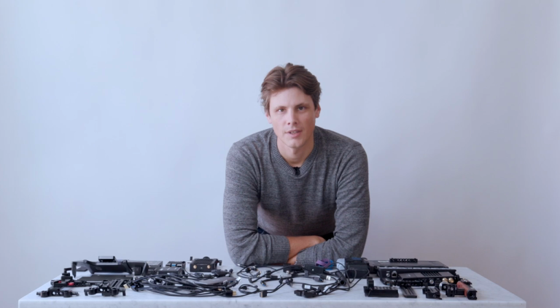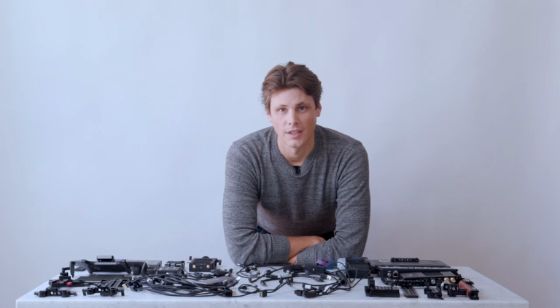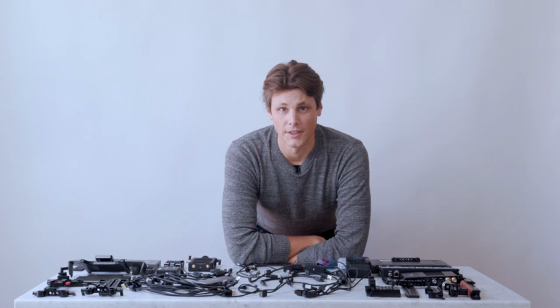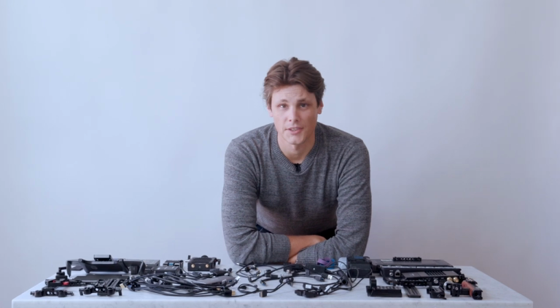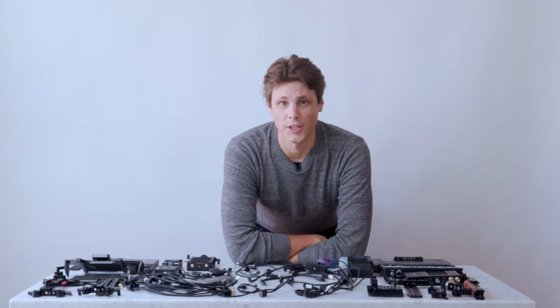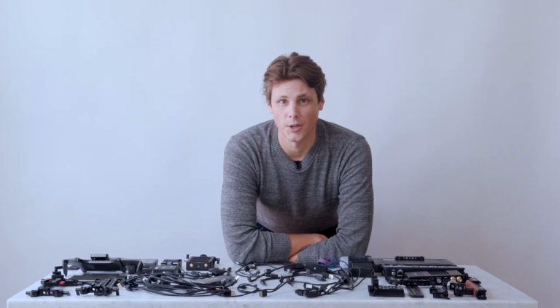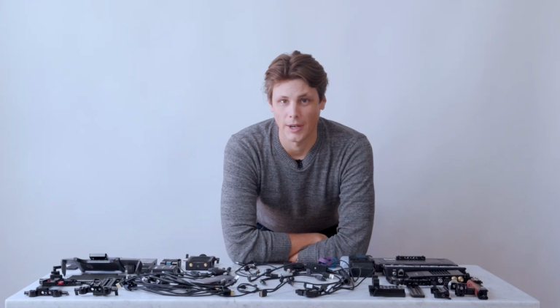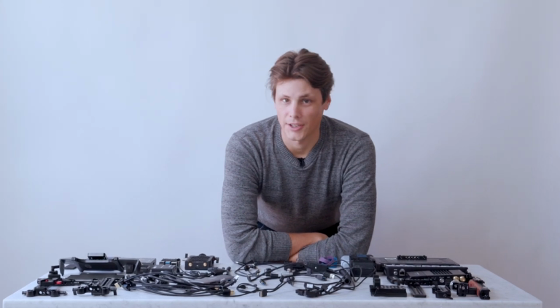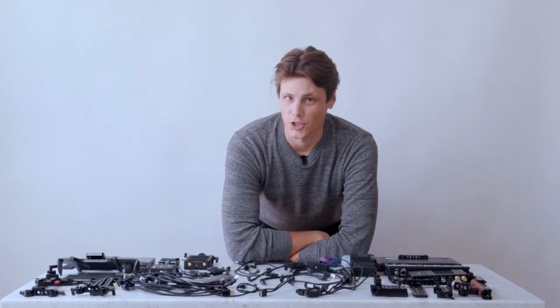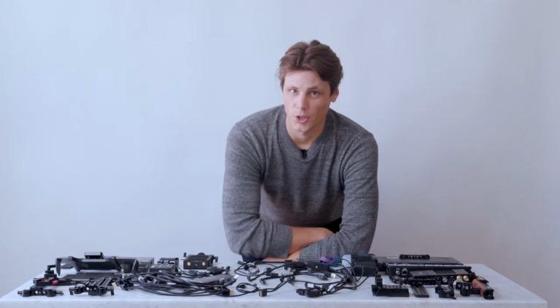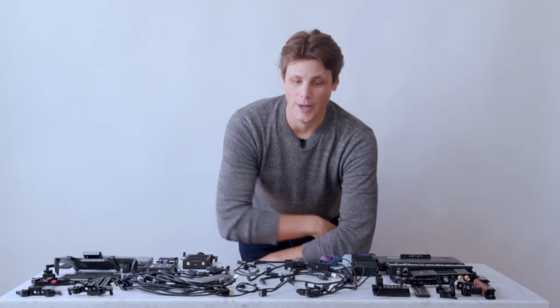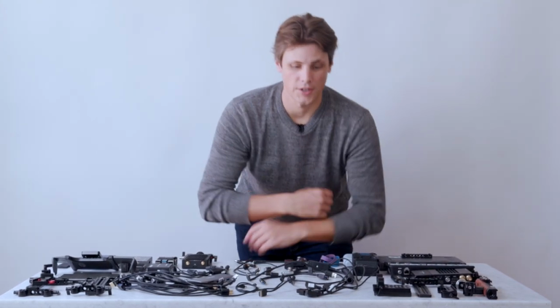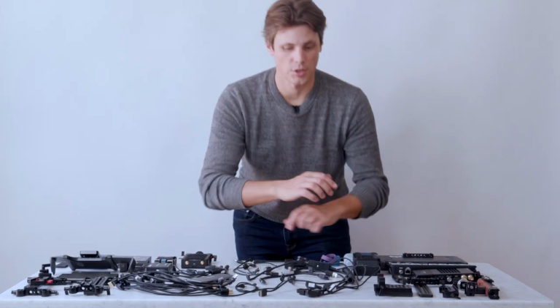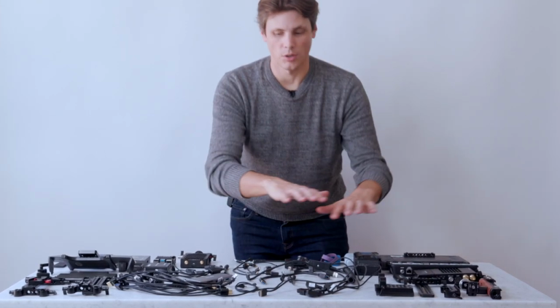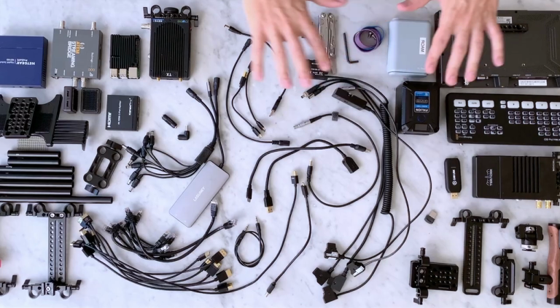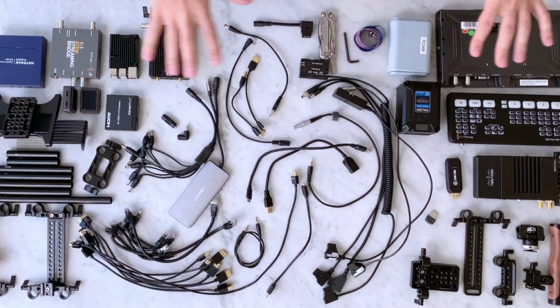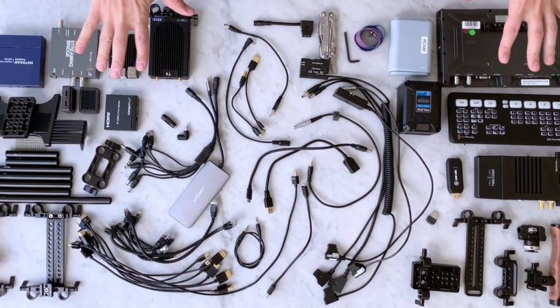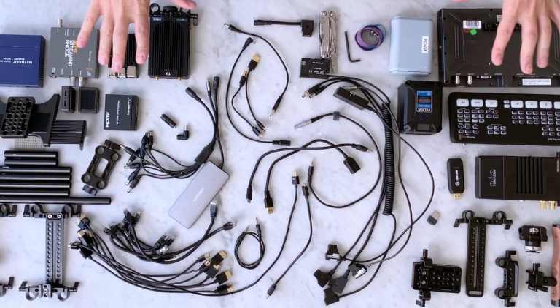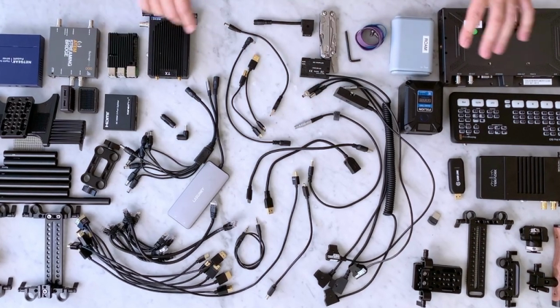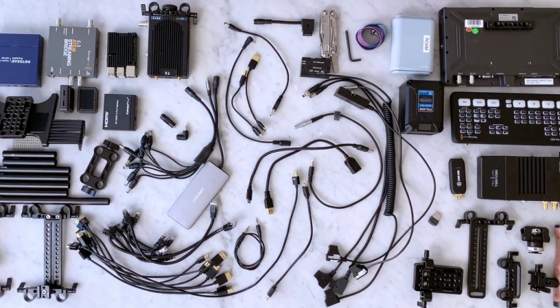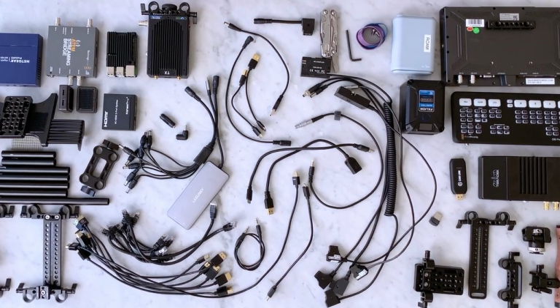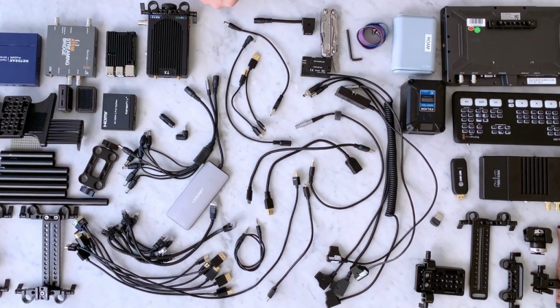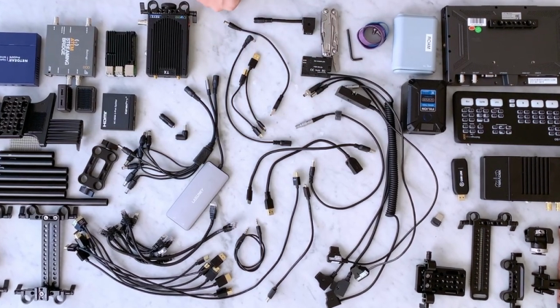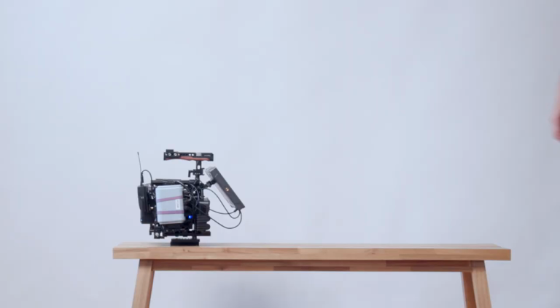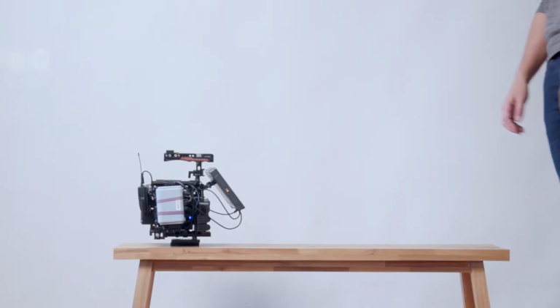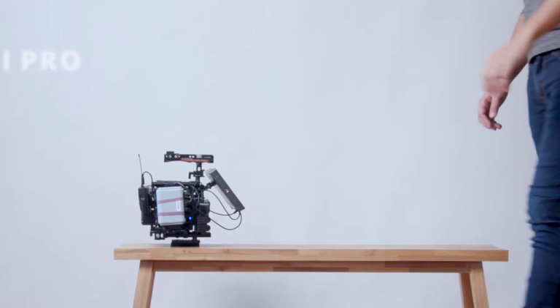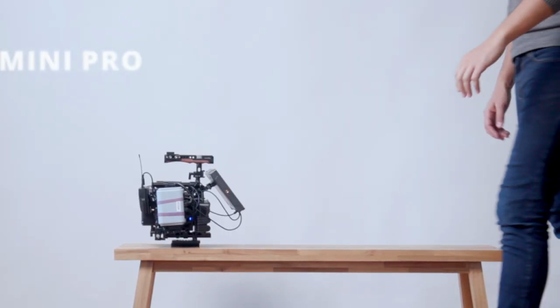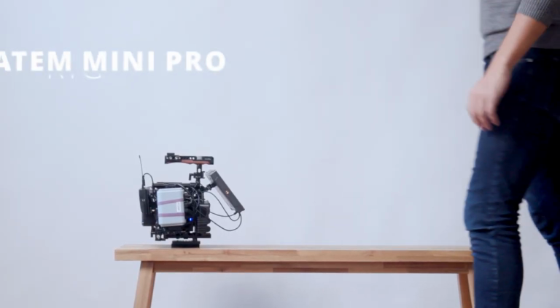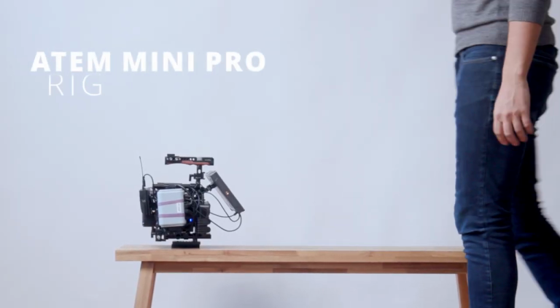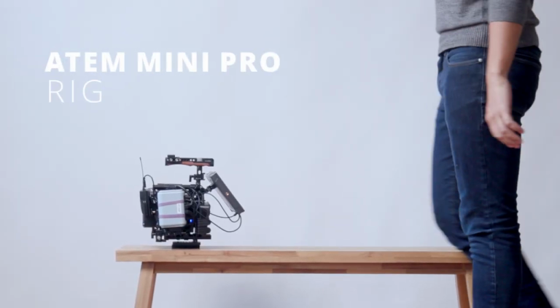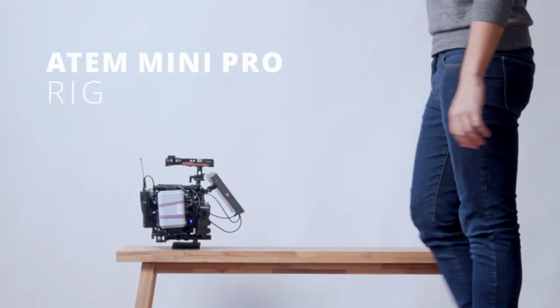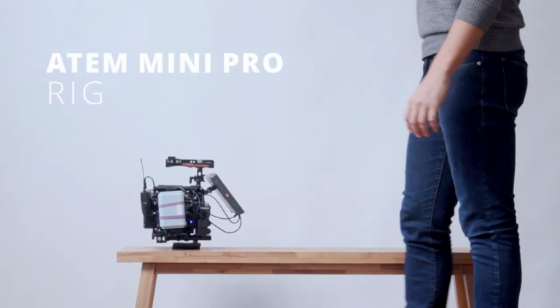In this video, I'm going to show you how to turn all of these parts into a rig for an ATEM Mini Pro.